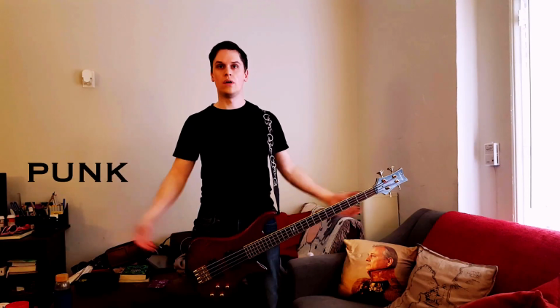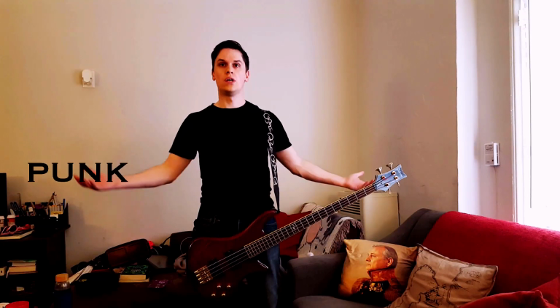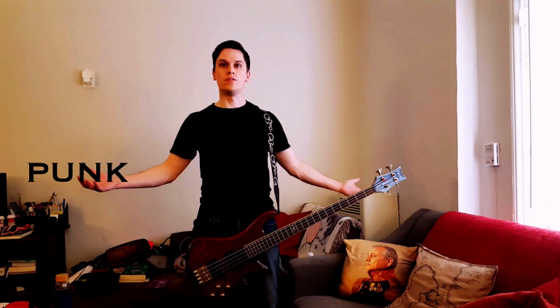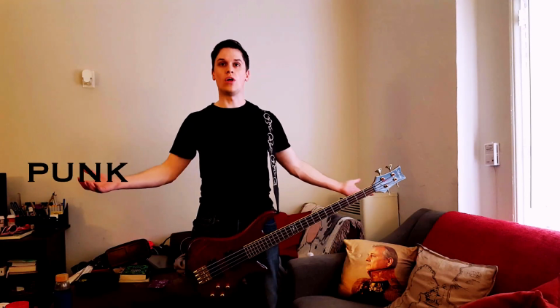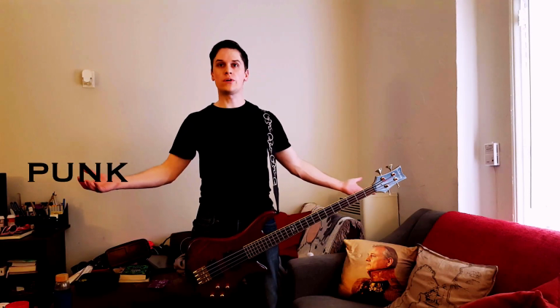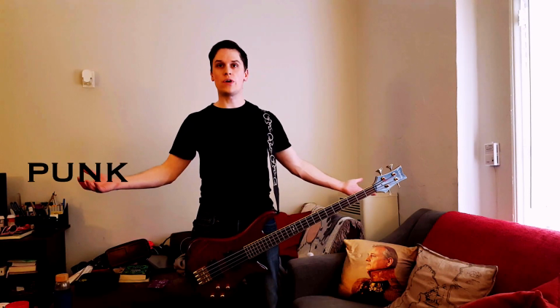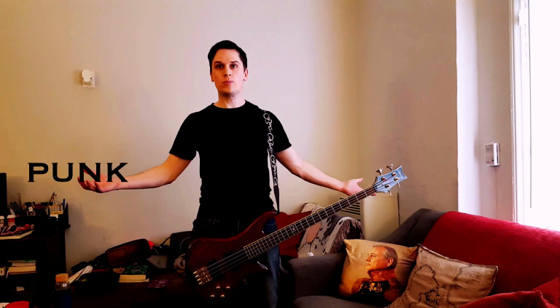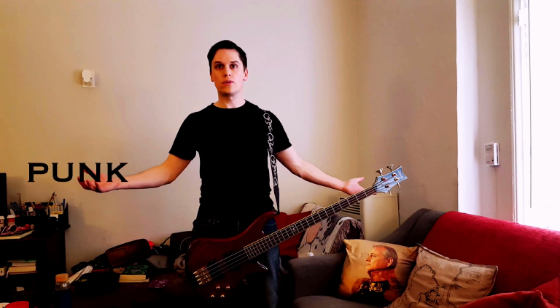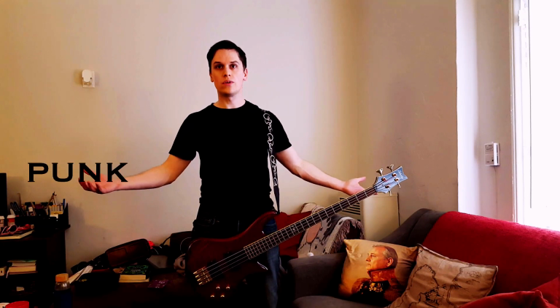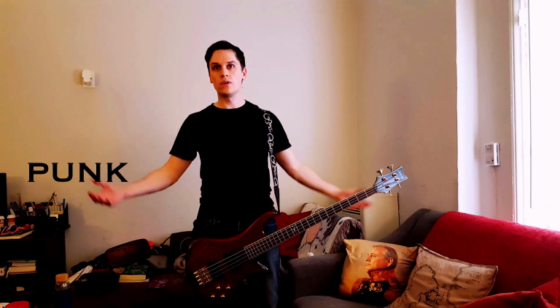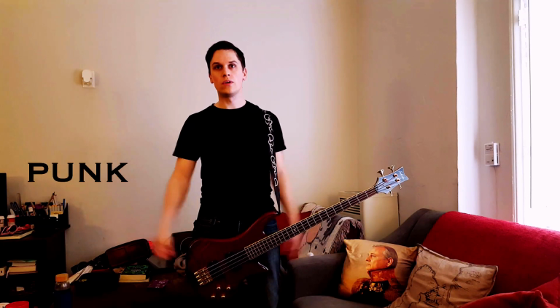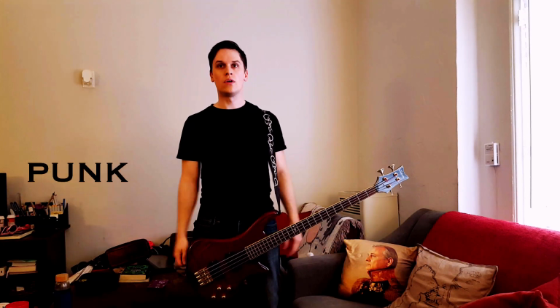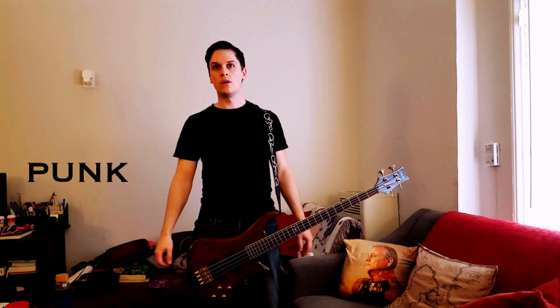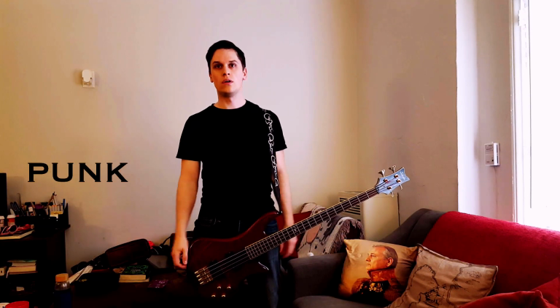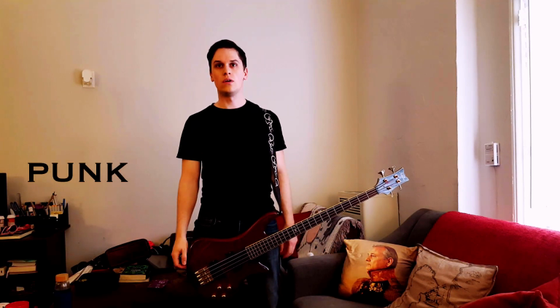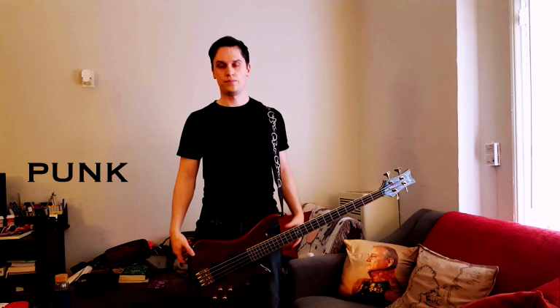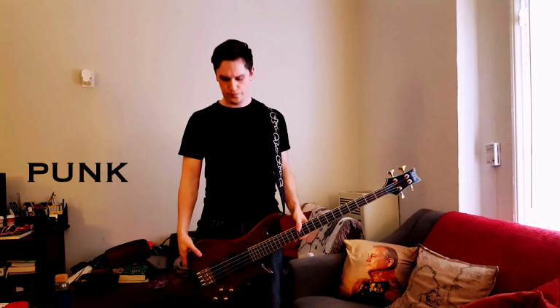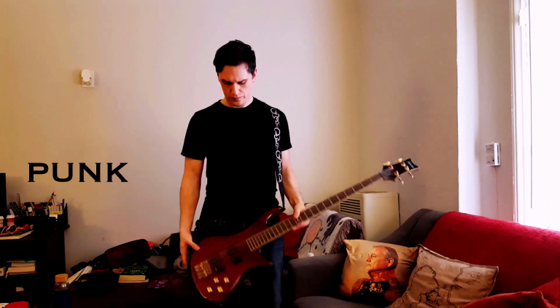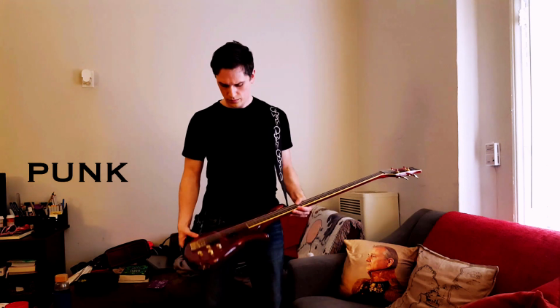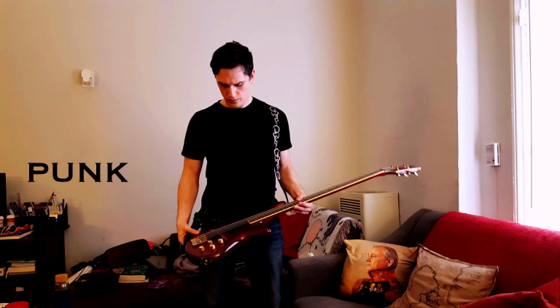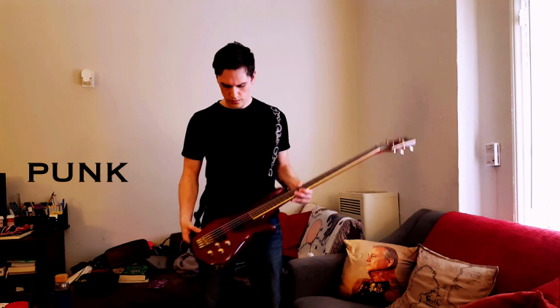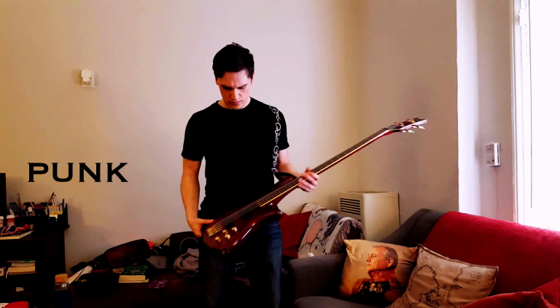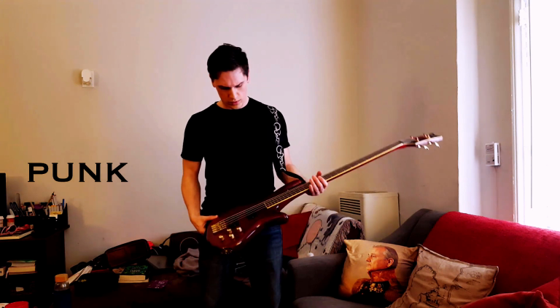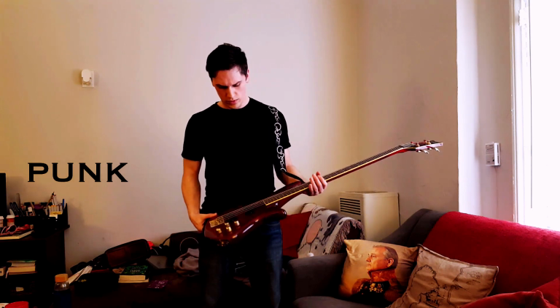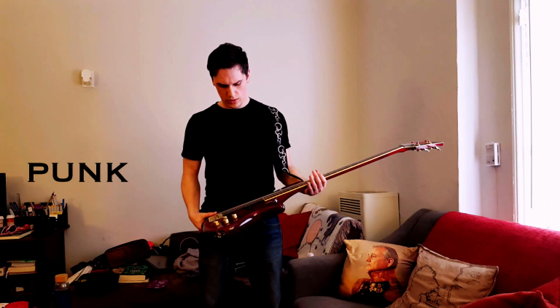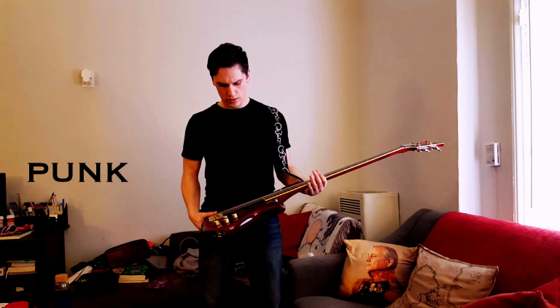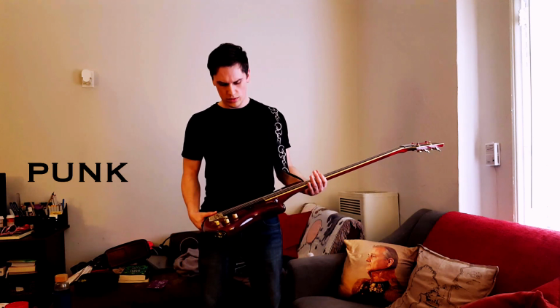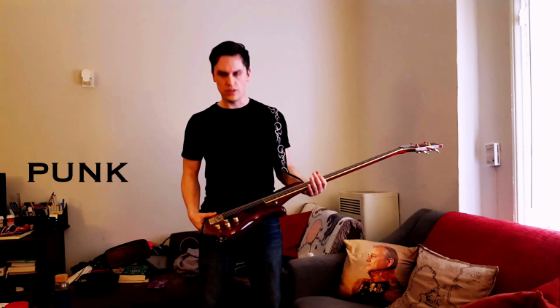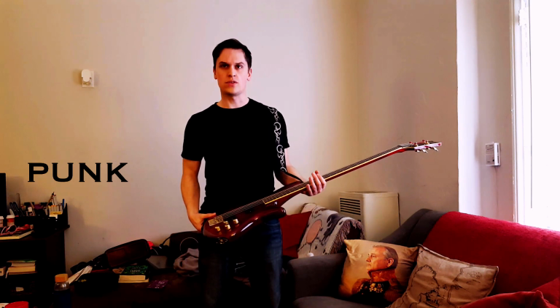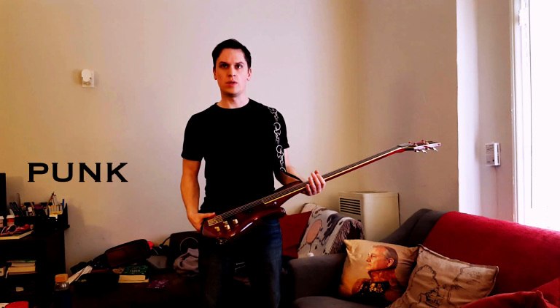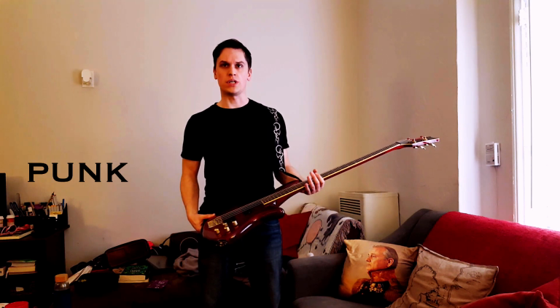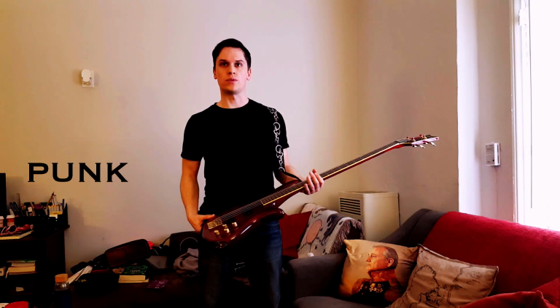Do you have any longer straps? I think there's too many pickups.